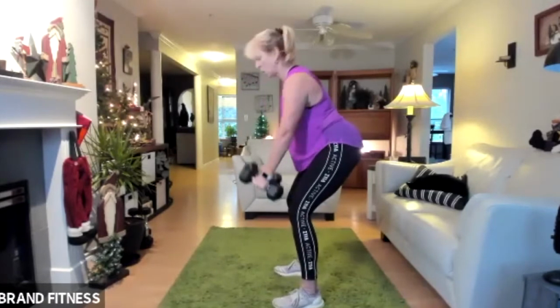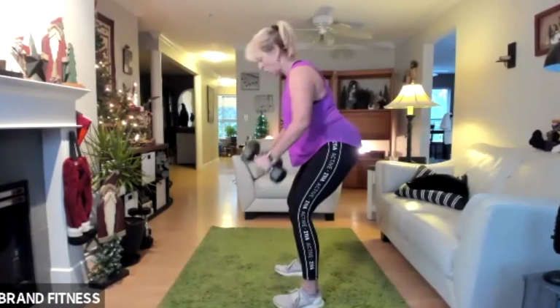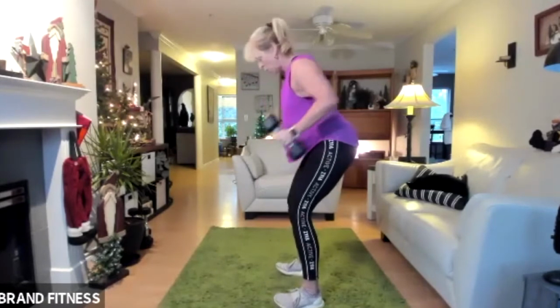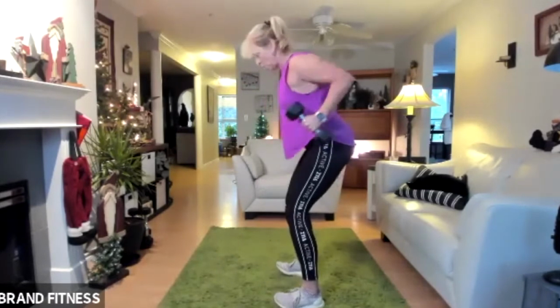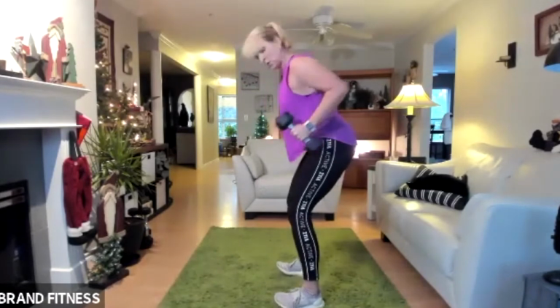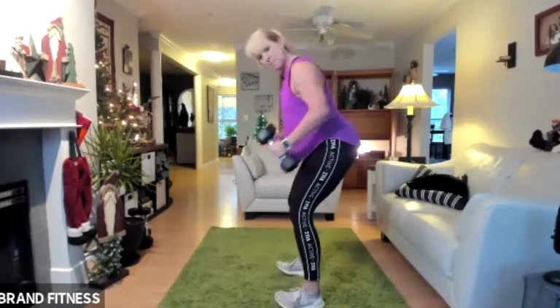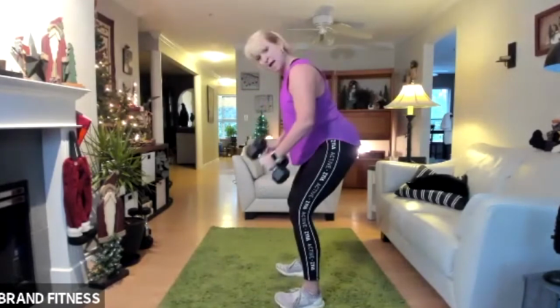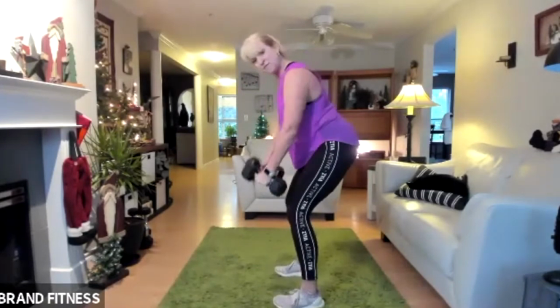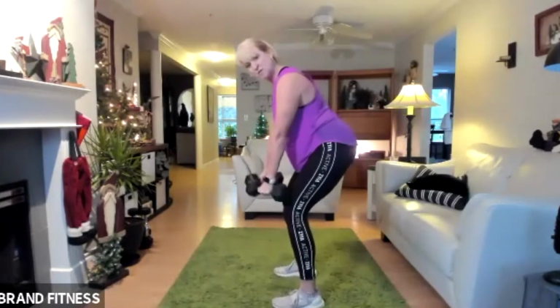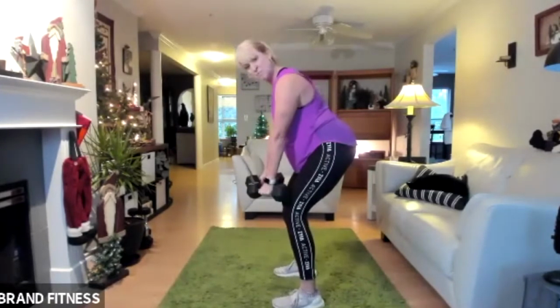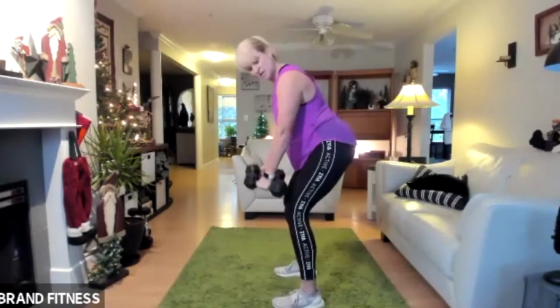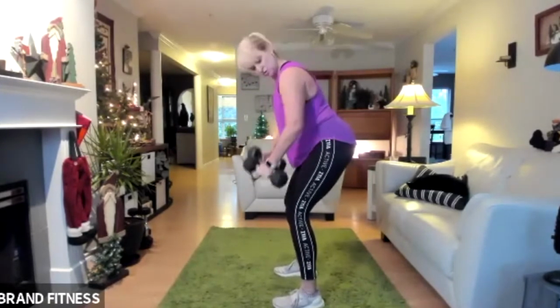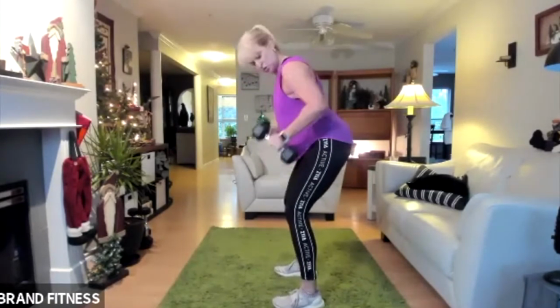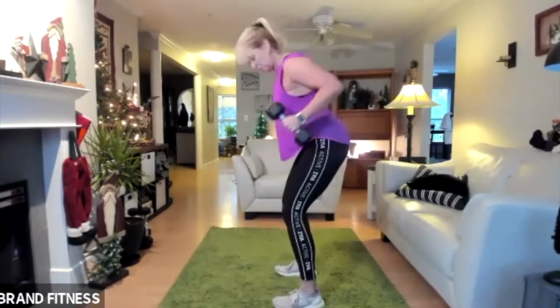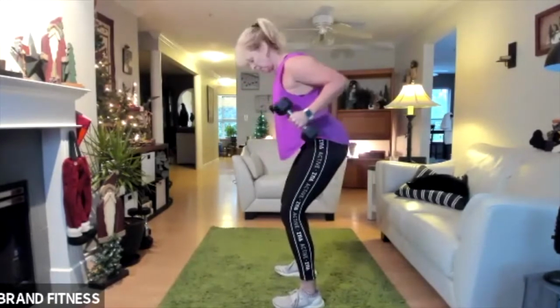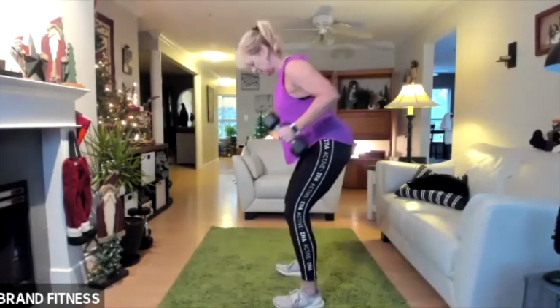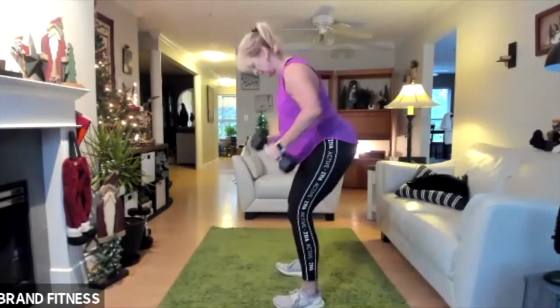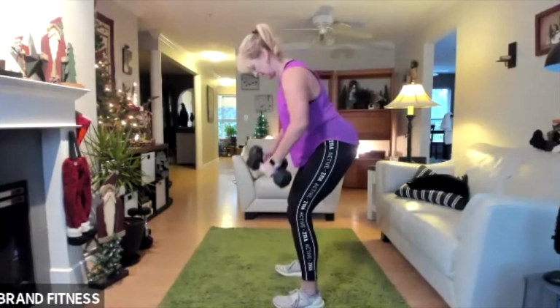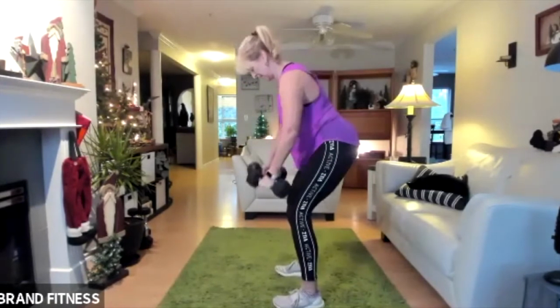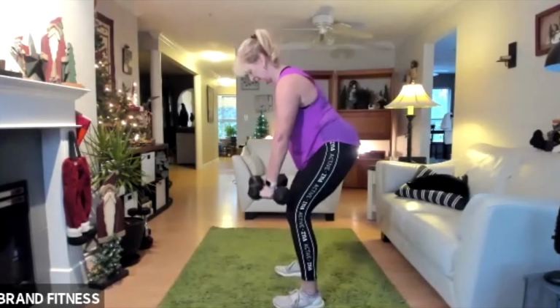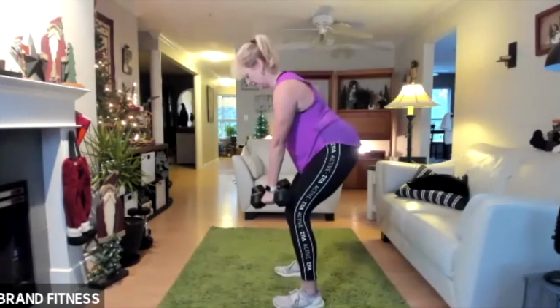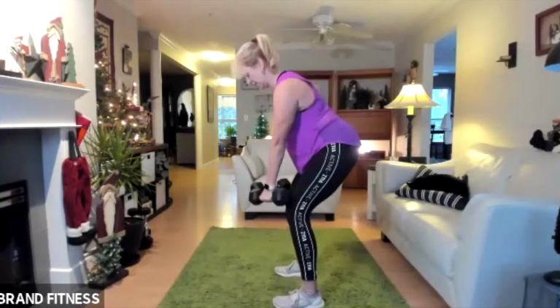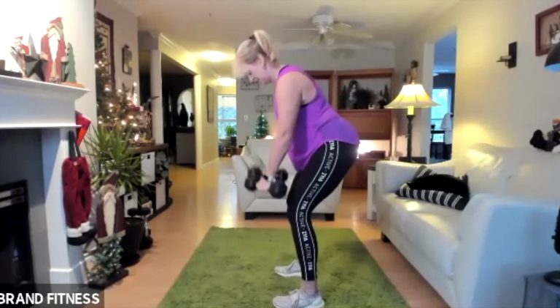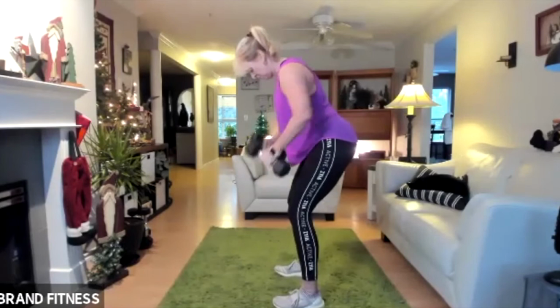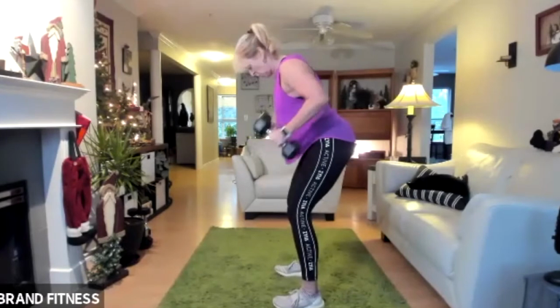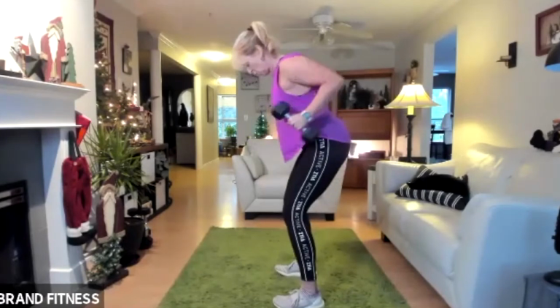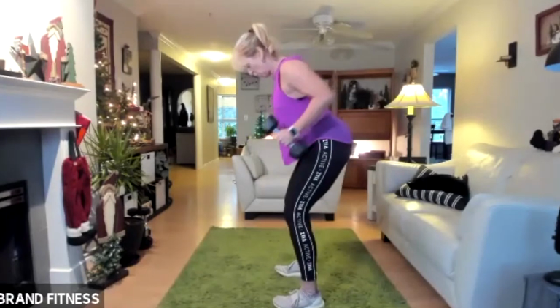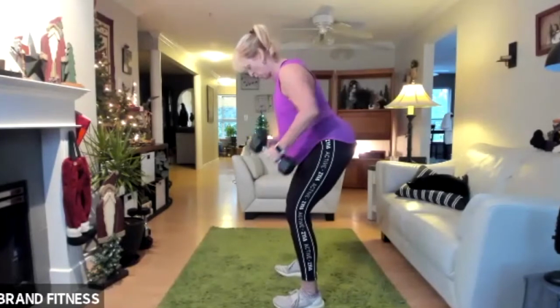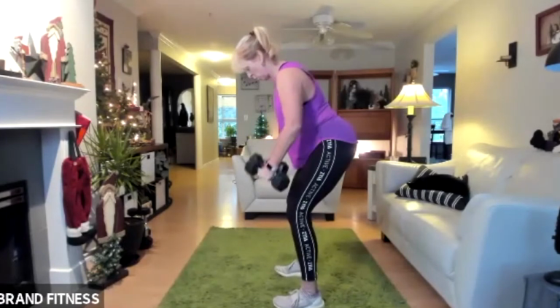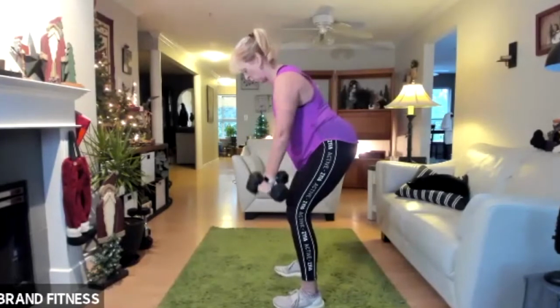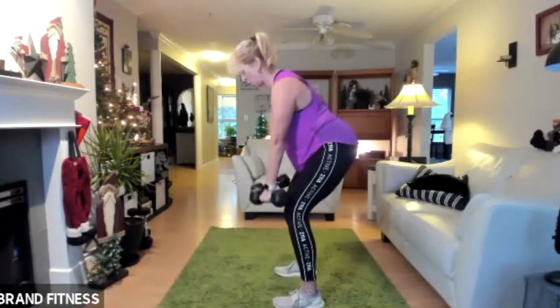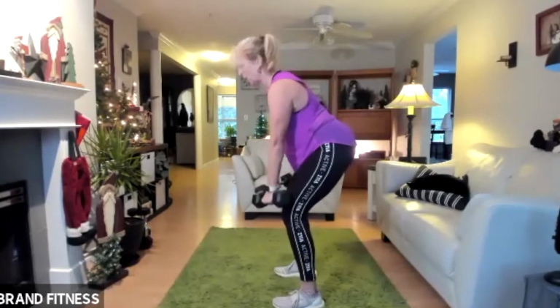Feel the back of those shoulder blades. Three, two, one, stop.